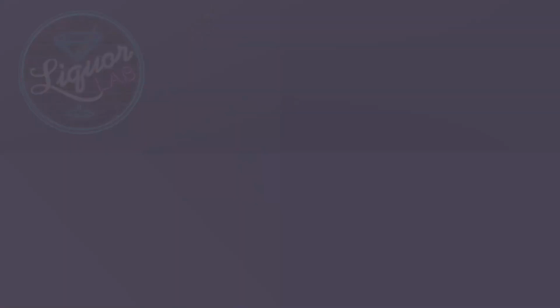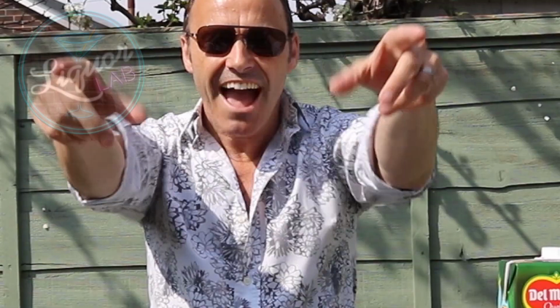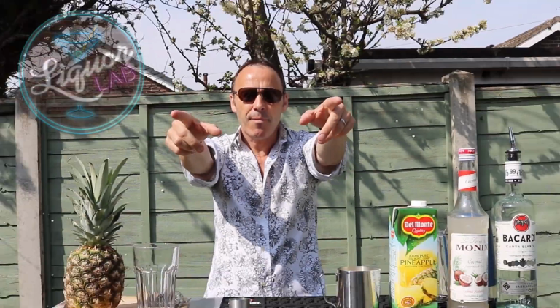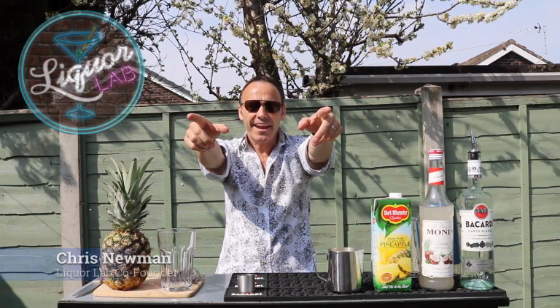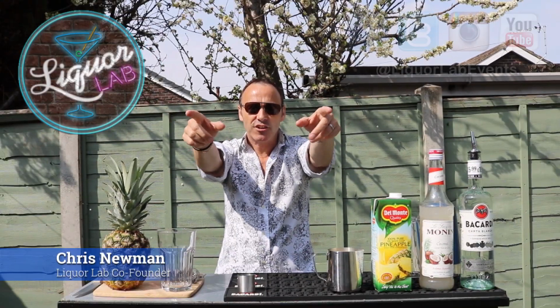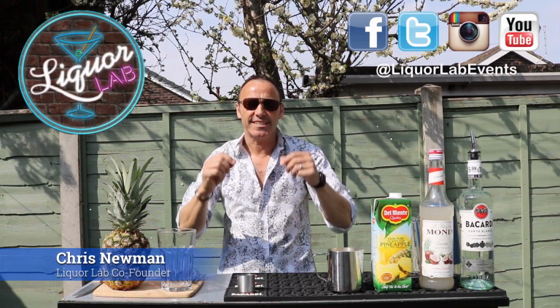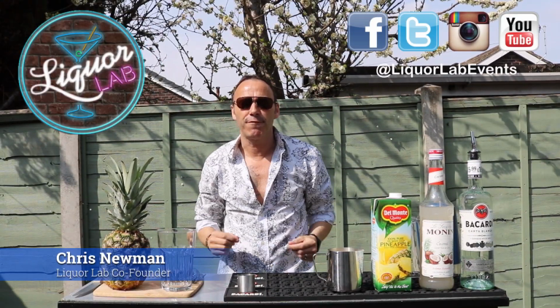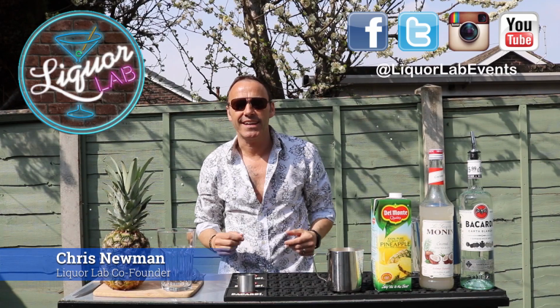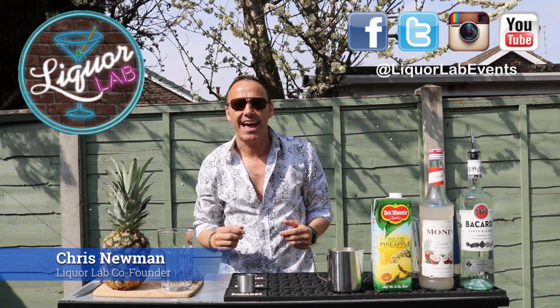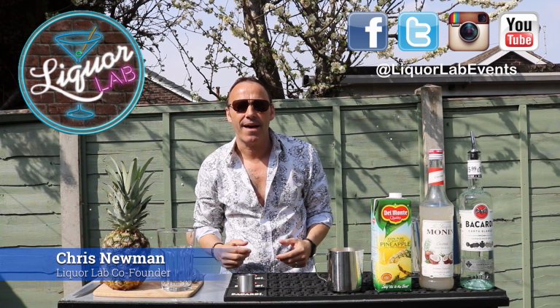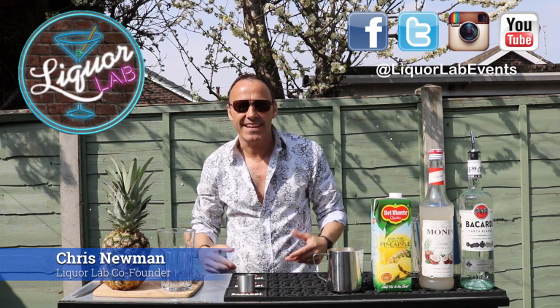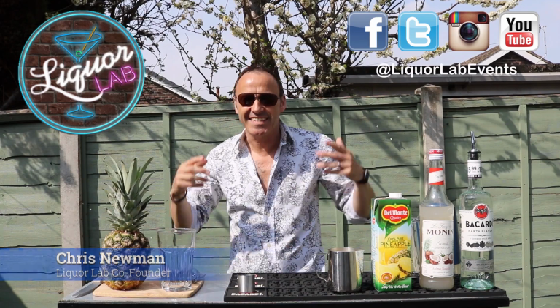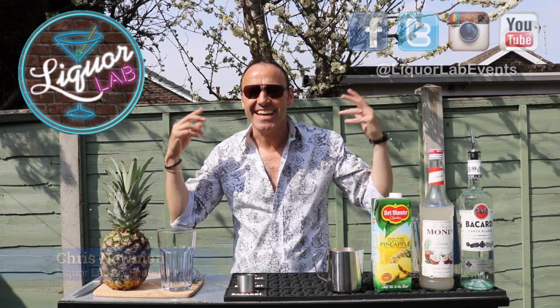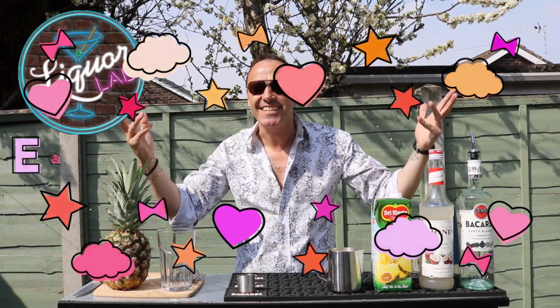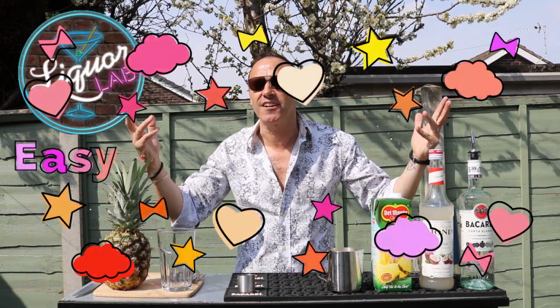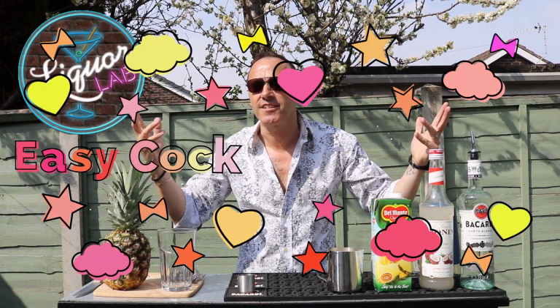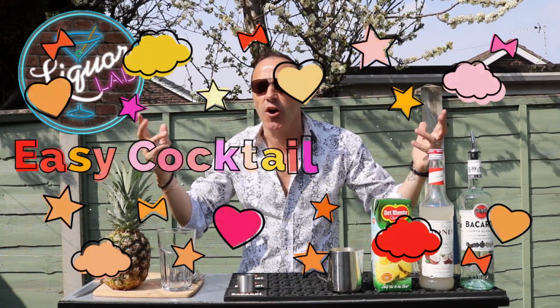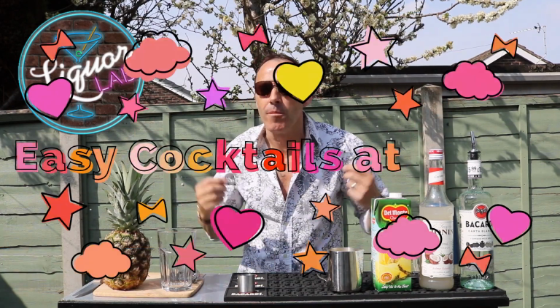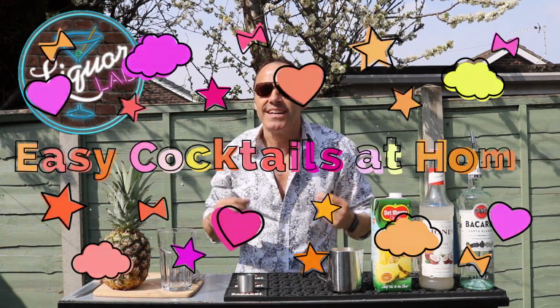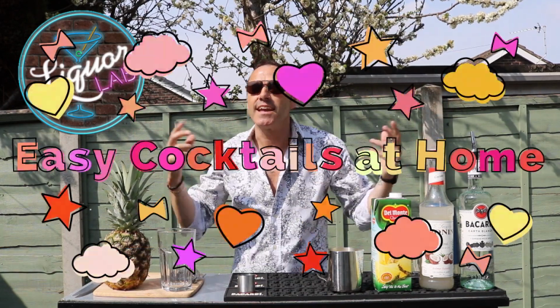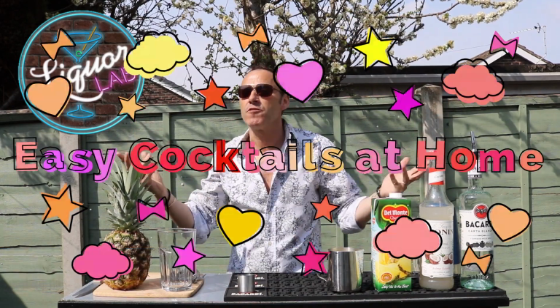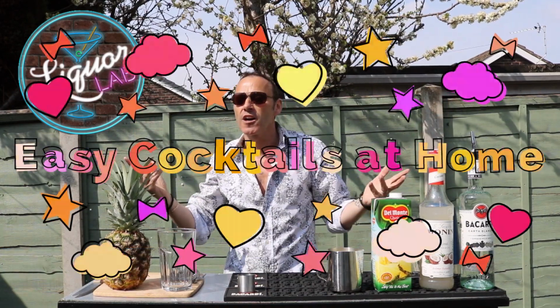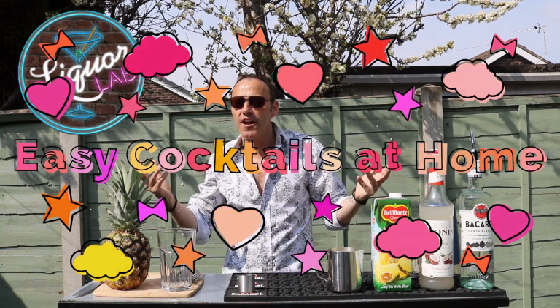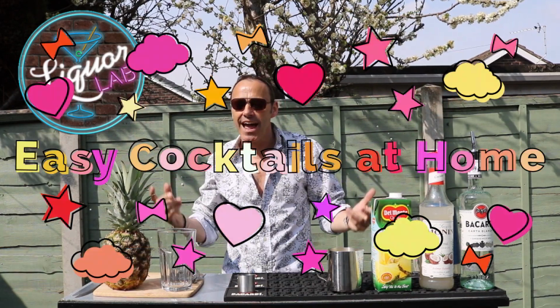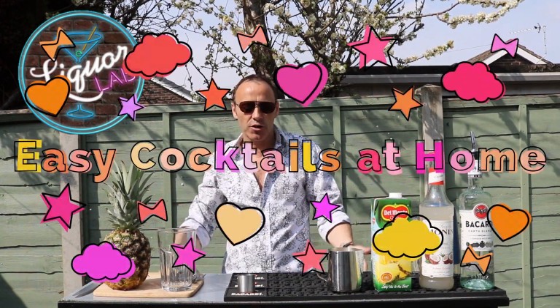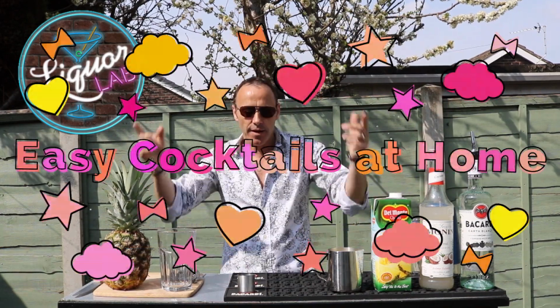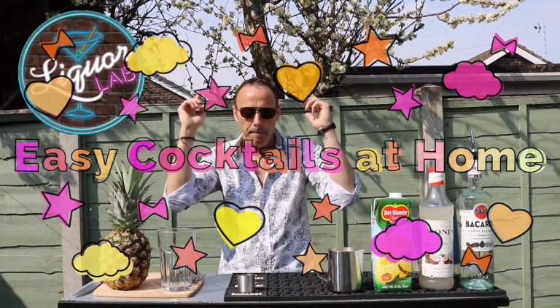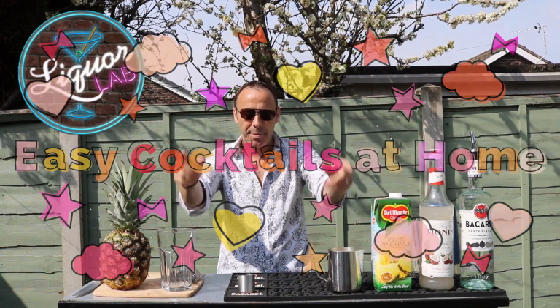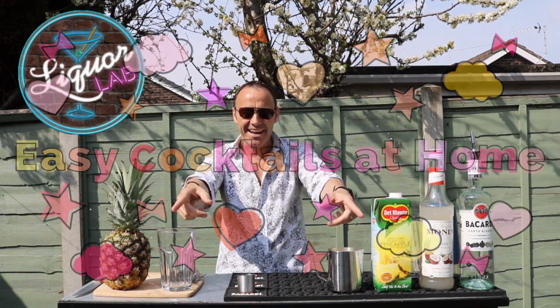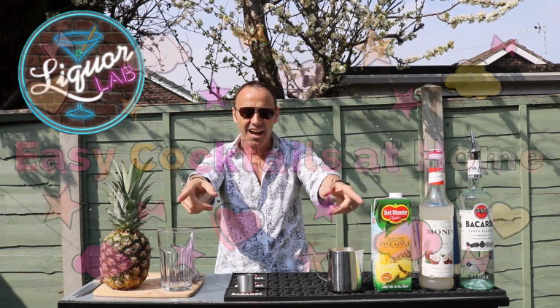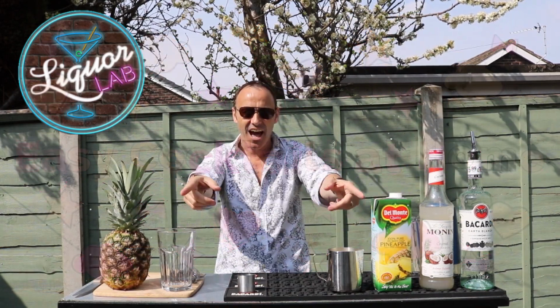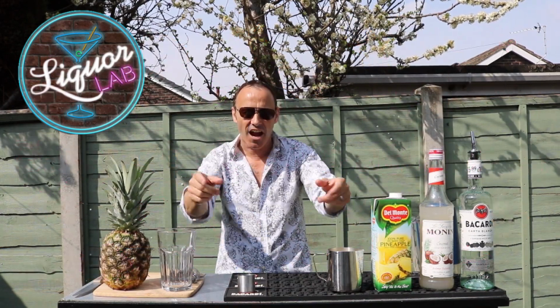Hi everybody, Chris here from Licker Lab and this is Easy Cocktails at Home. Today we're in the garden and we're doing pina colada.